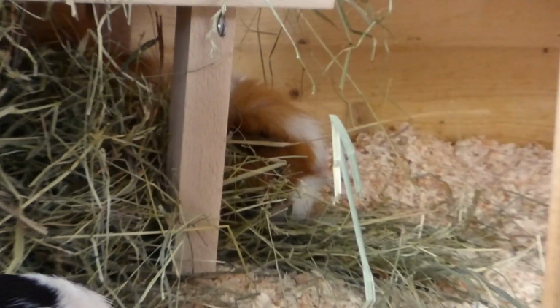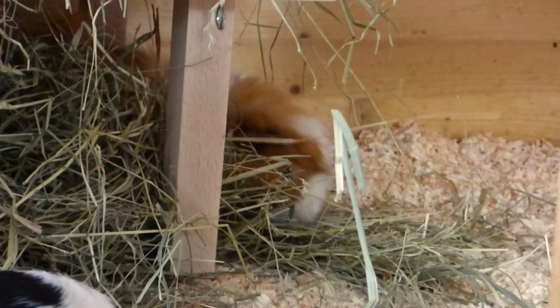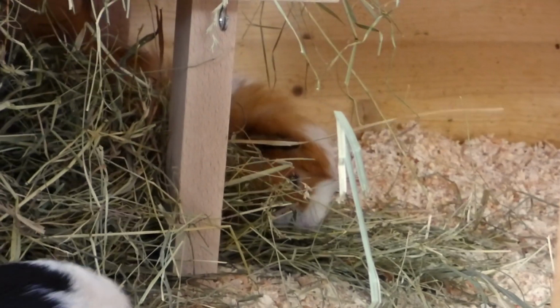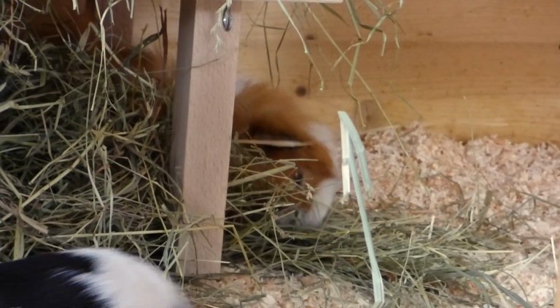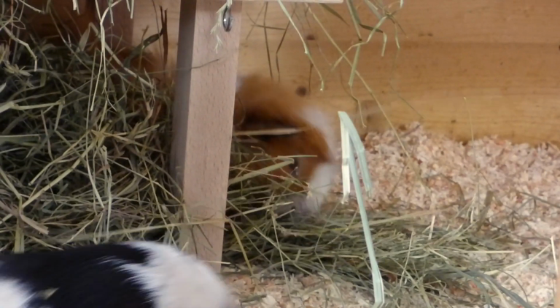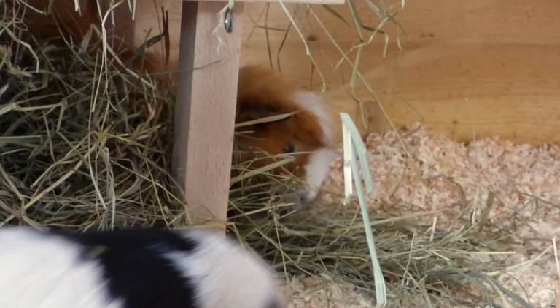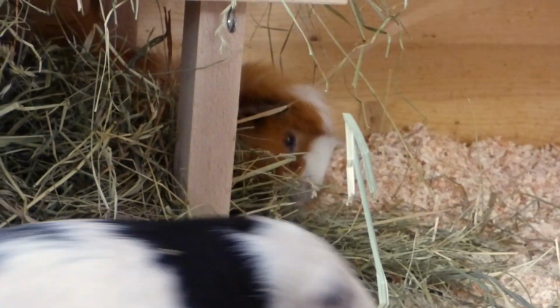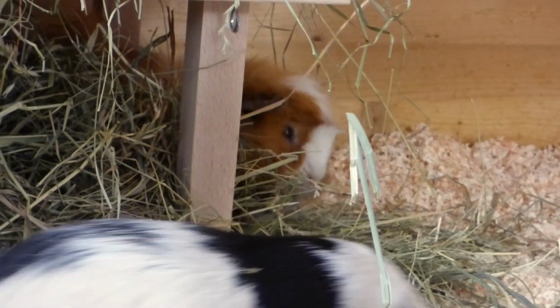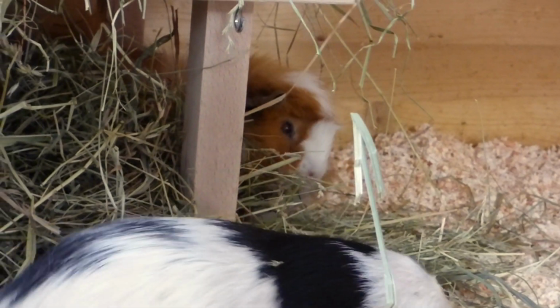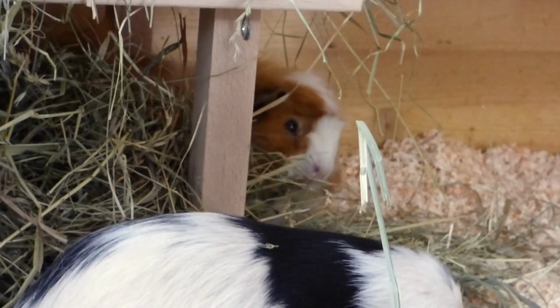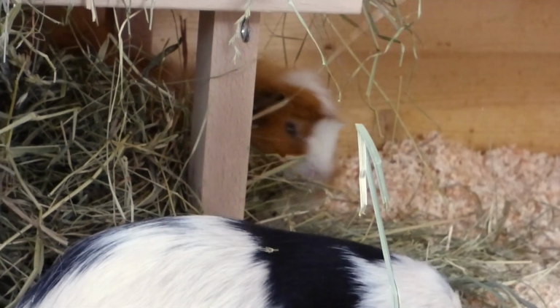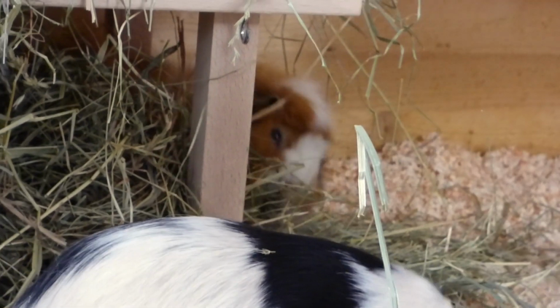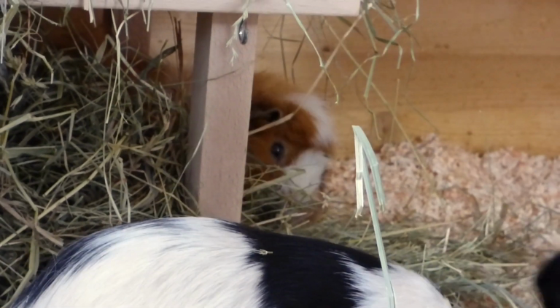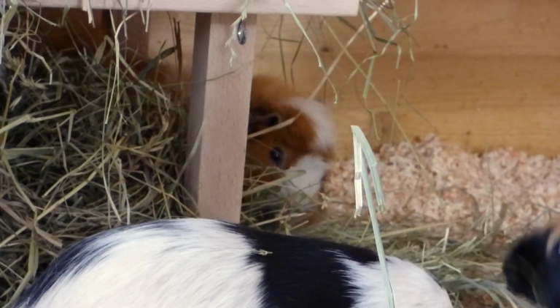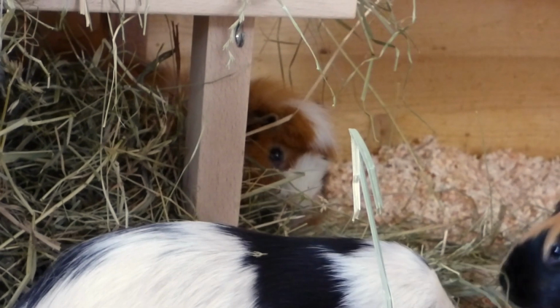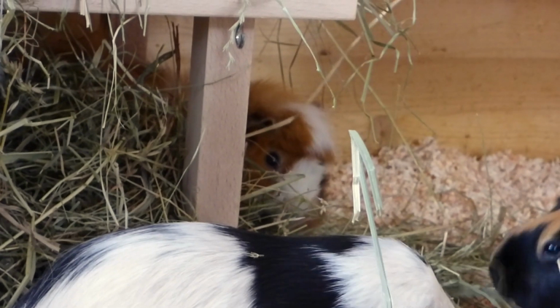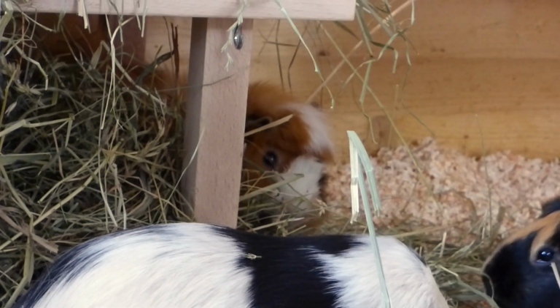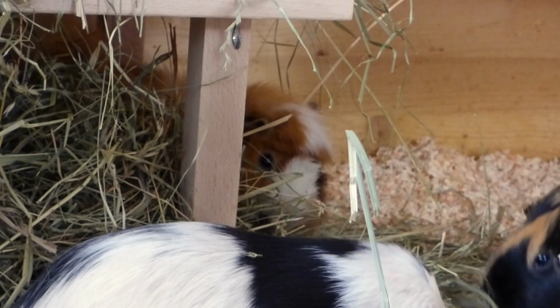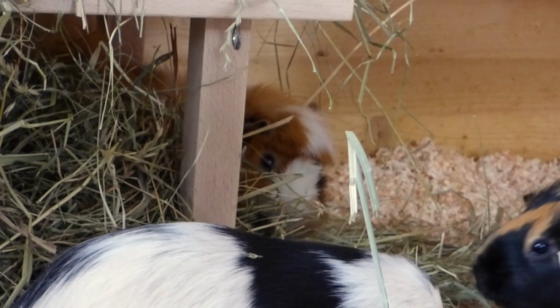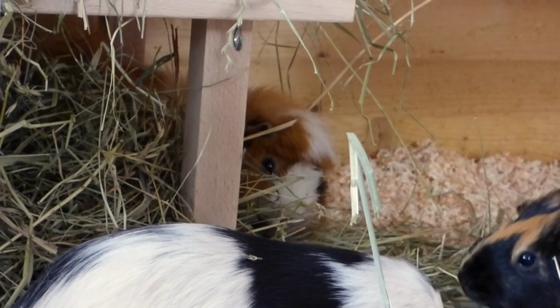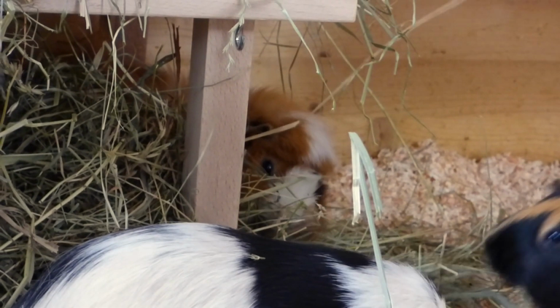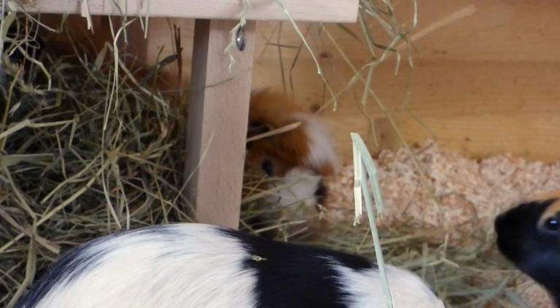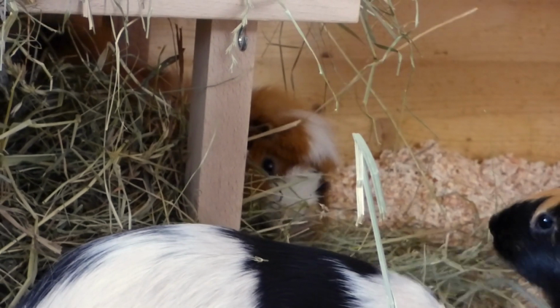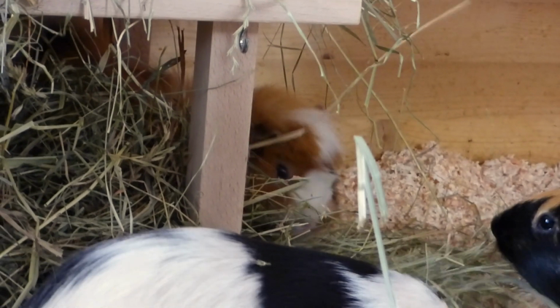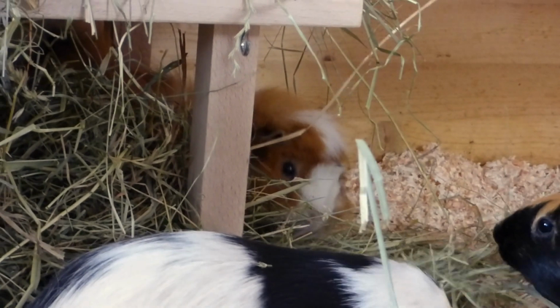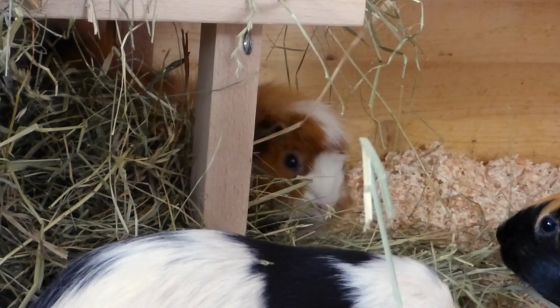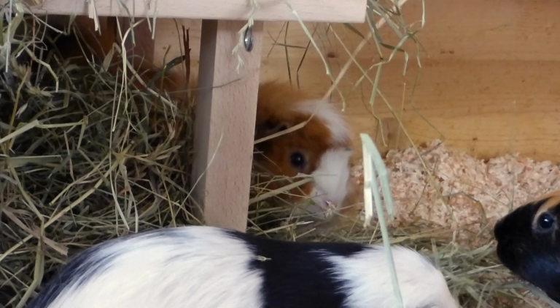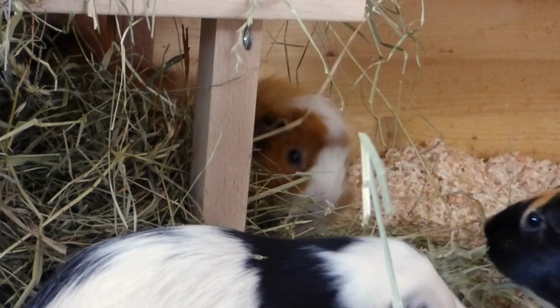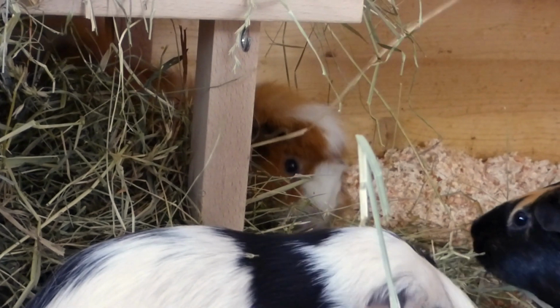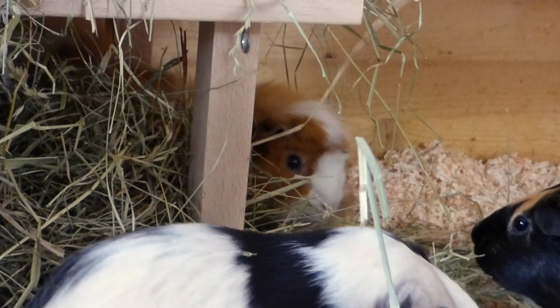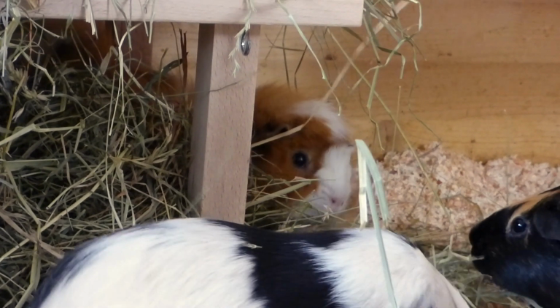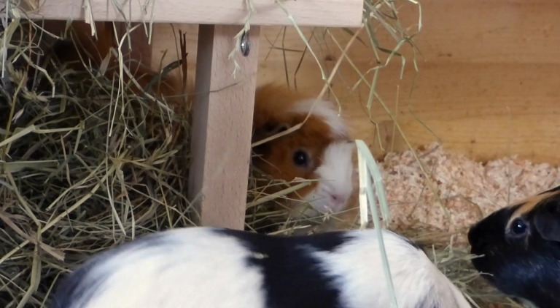Wilma has also discovered that you can hide in hay. Good job Wilma, well done!